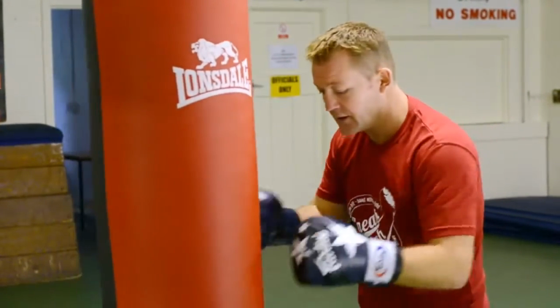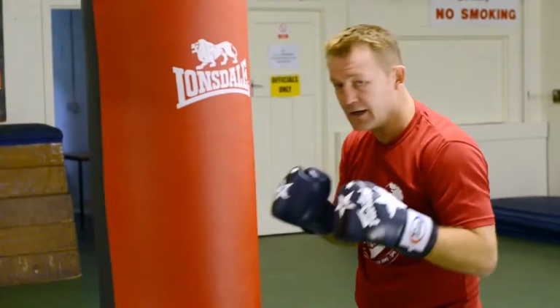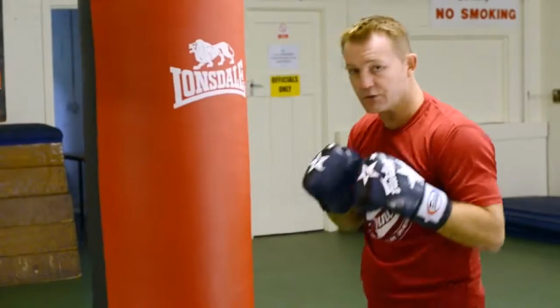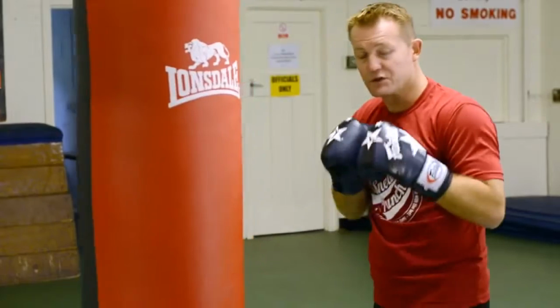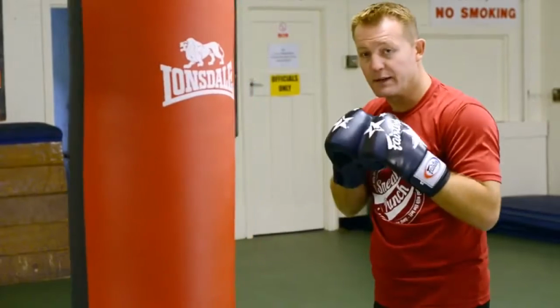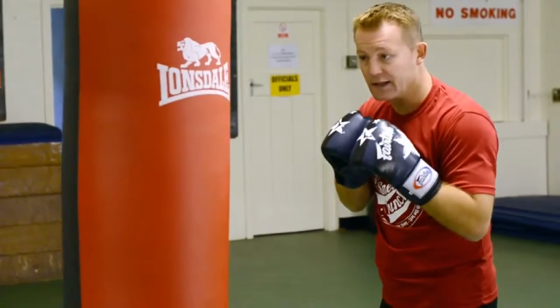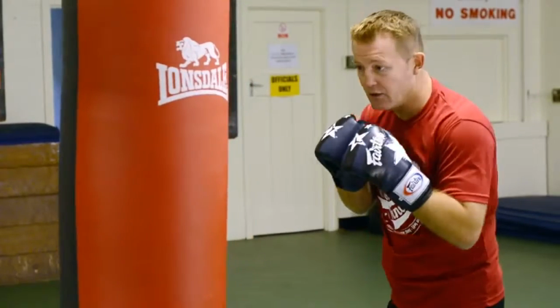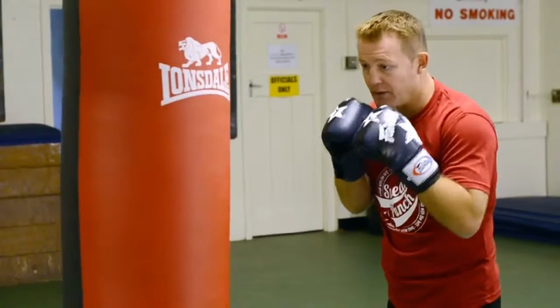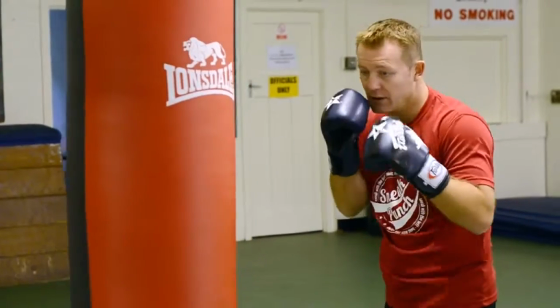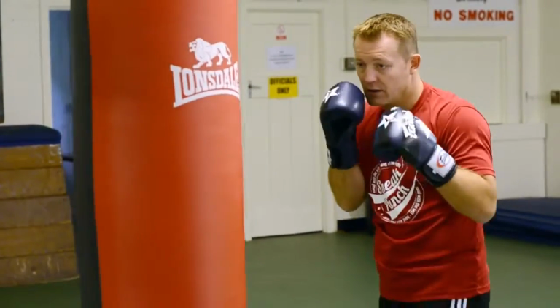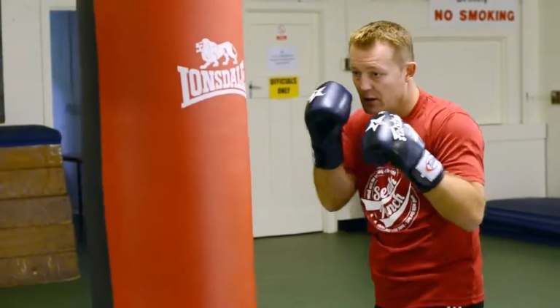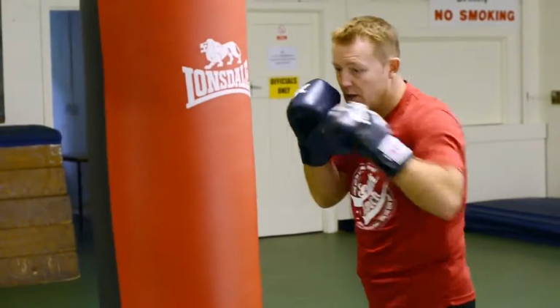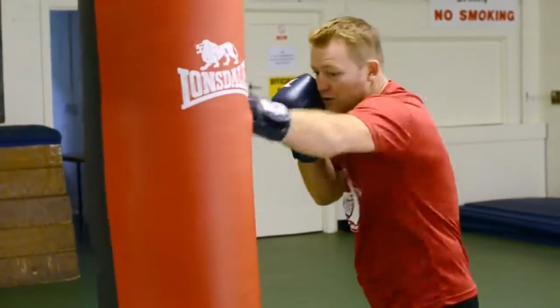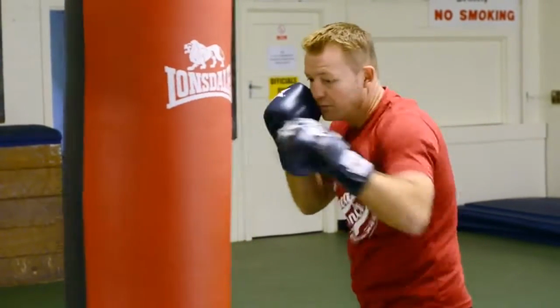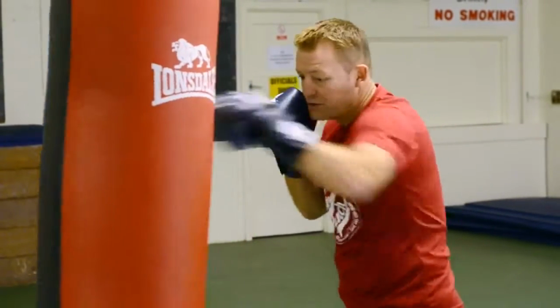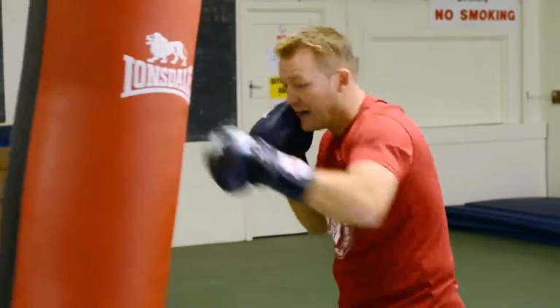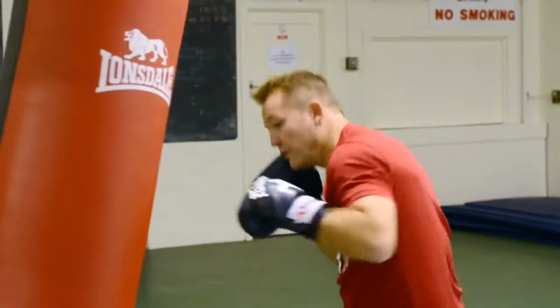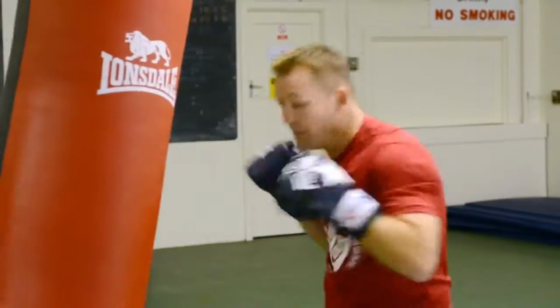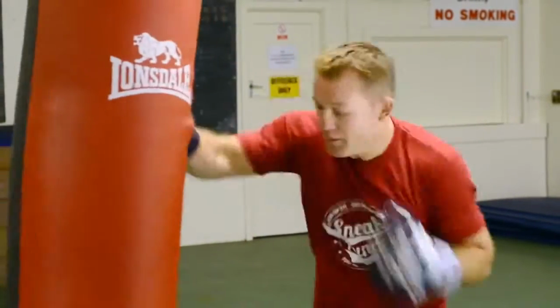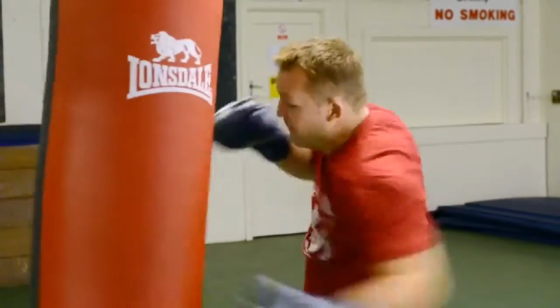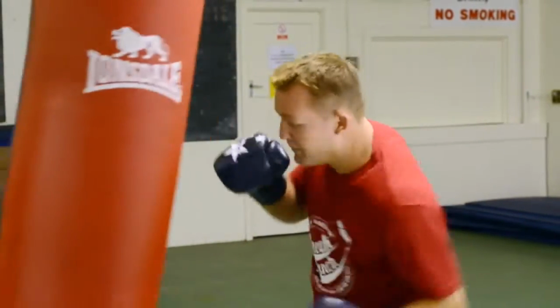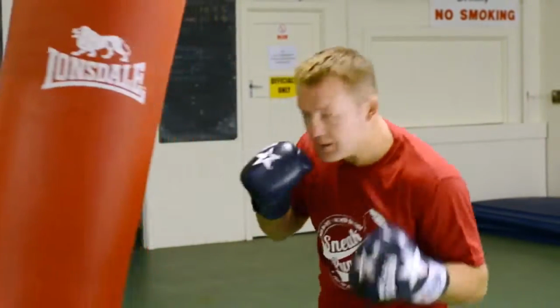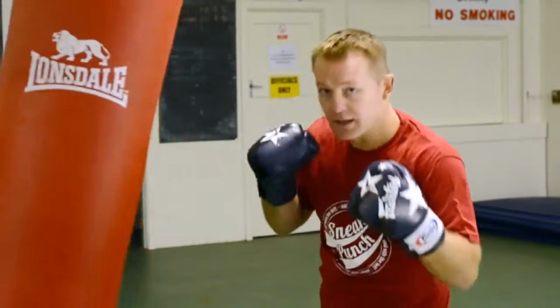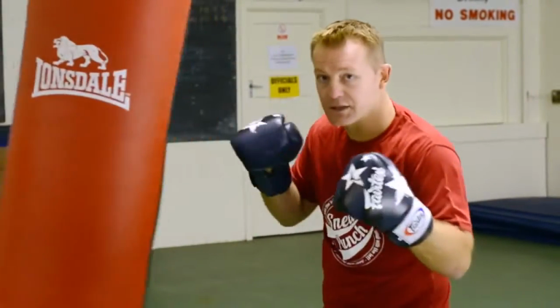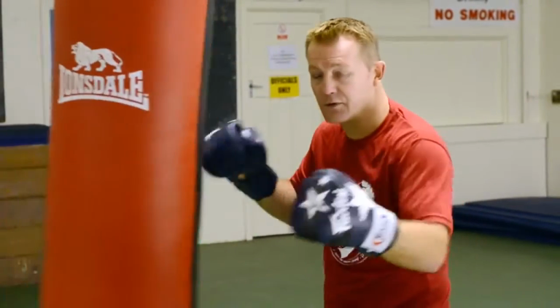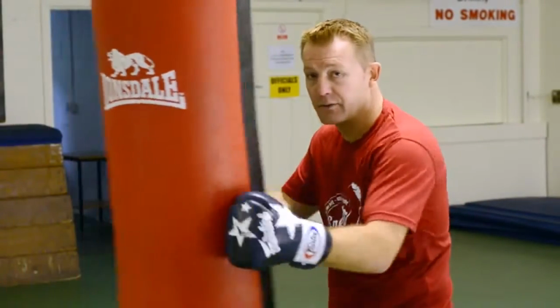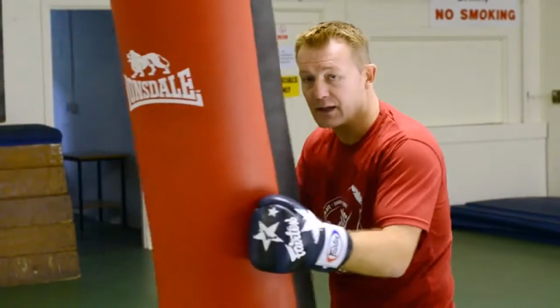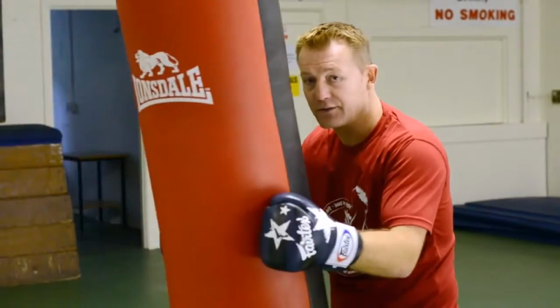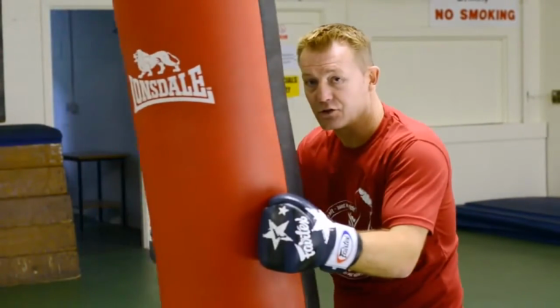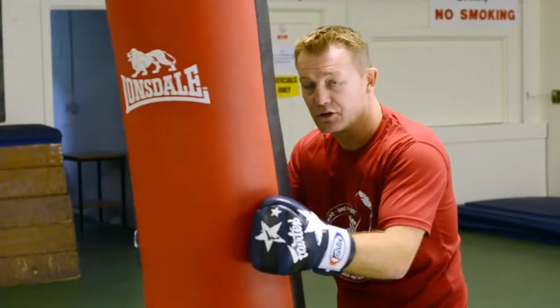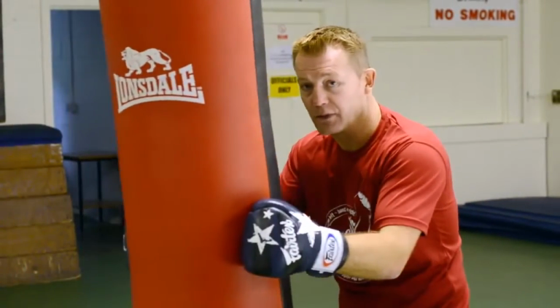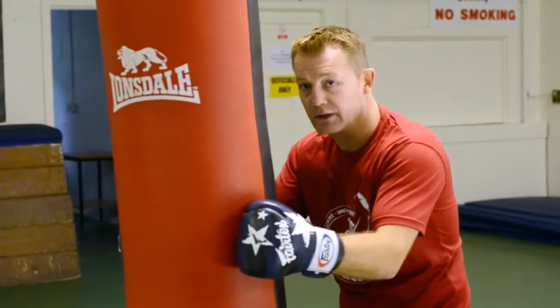We'll just speed that up: double jab, bump, bump, bump, nice and quick with that left up to the body.